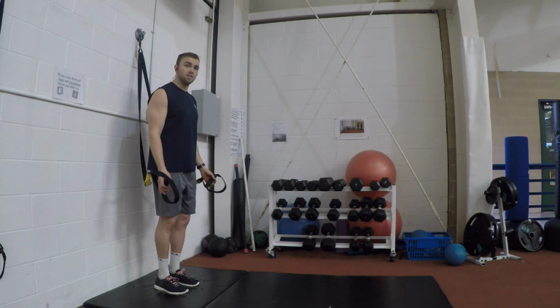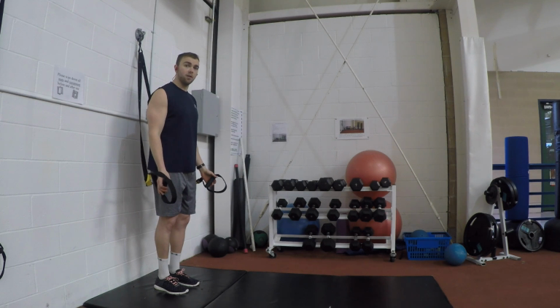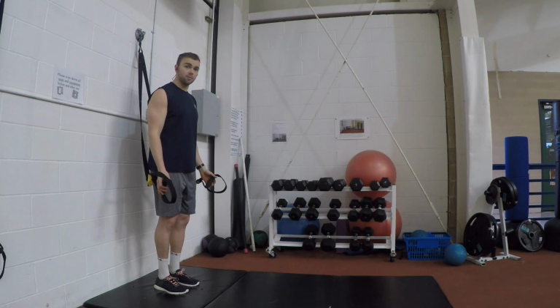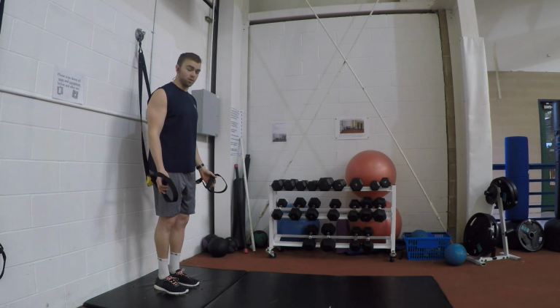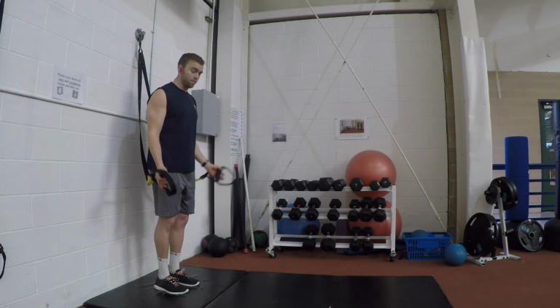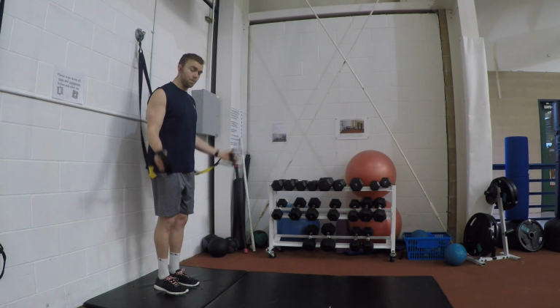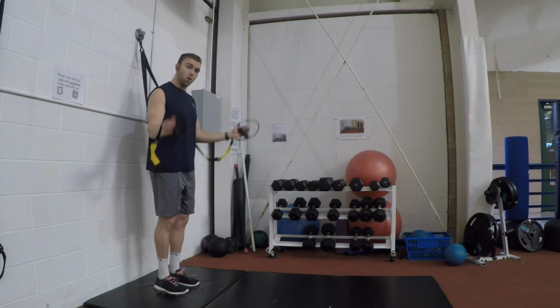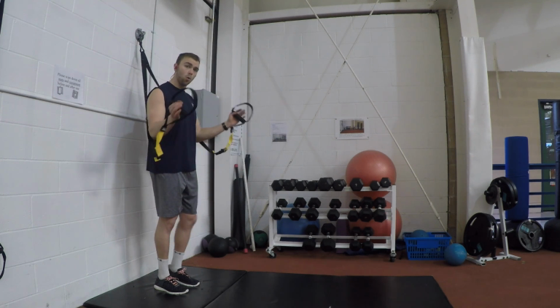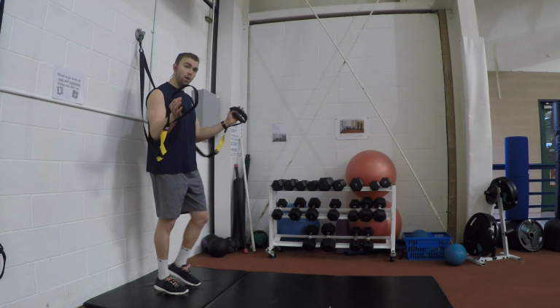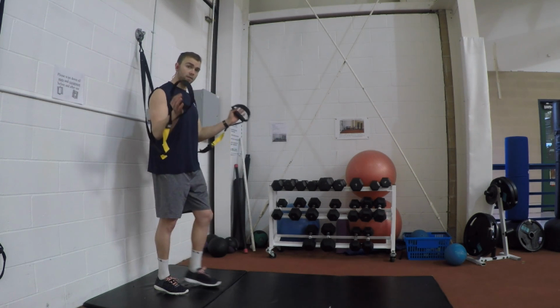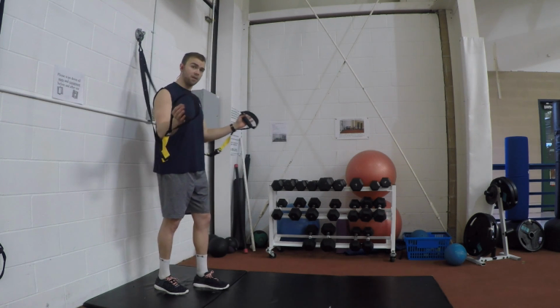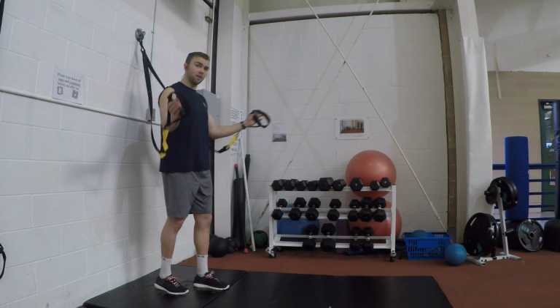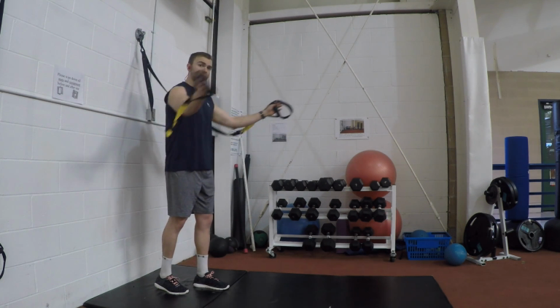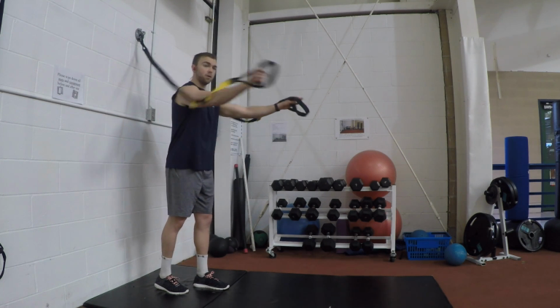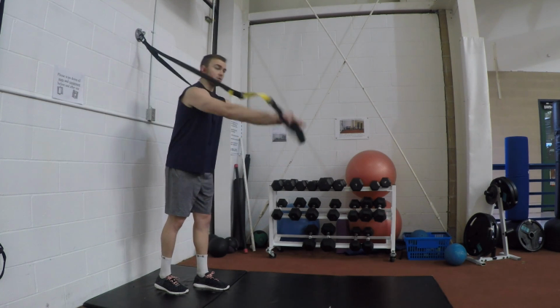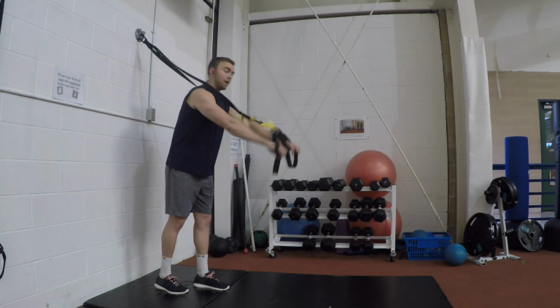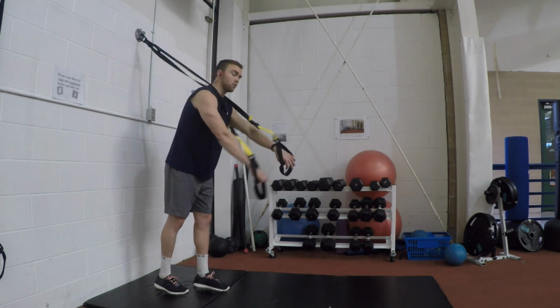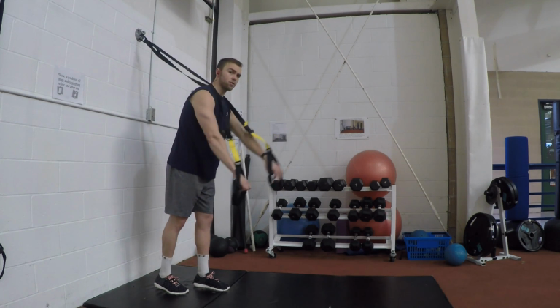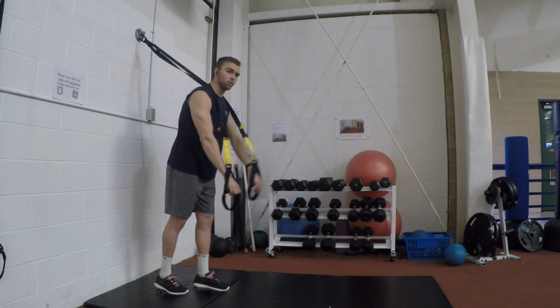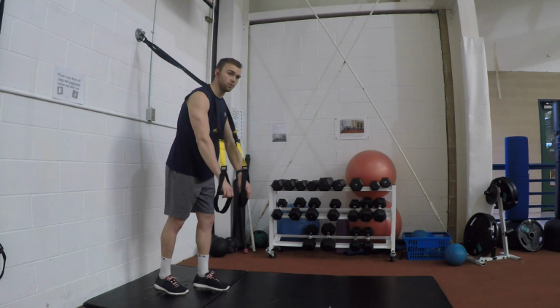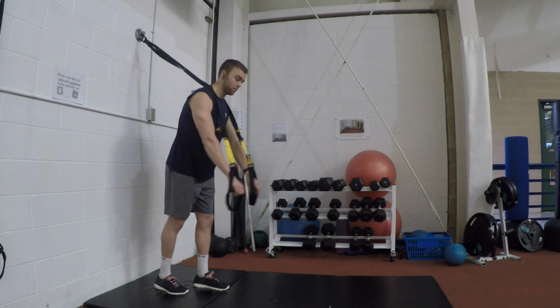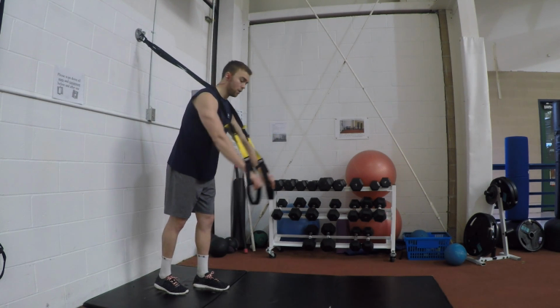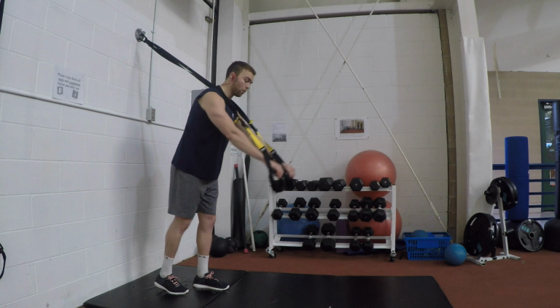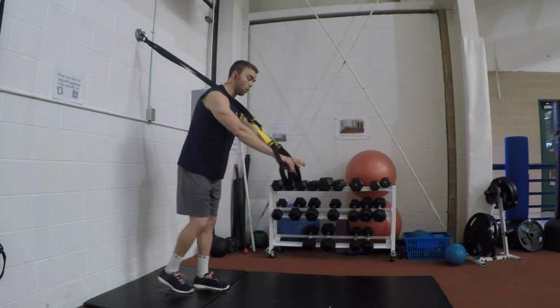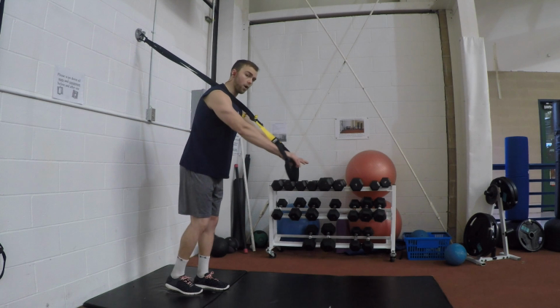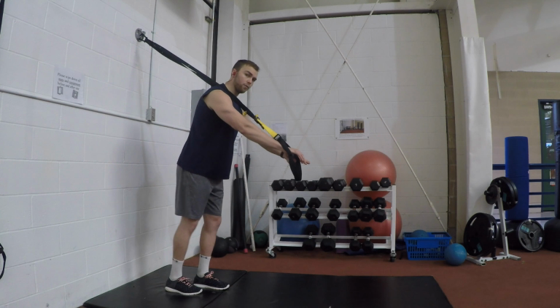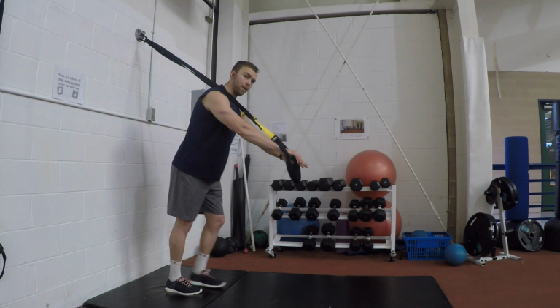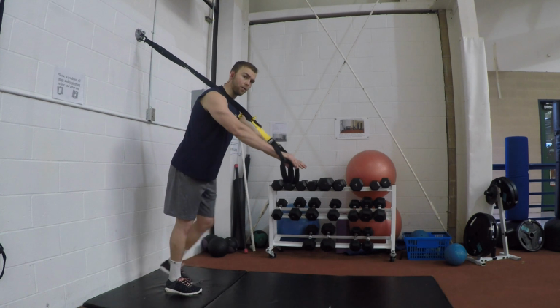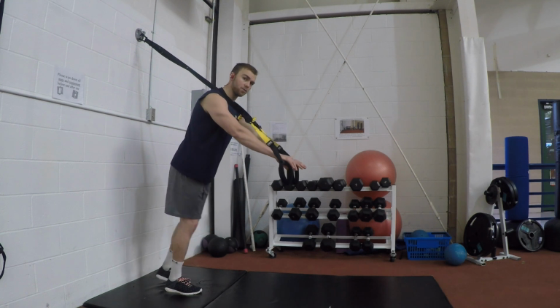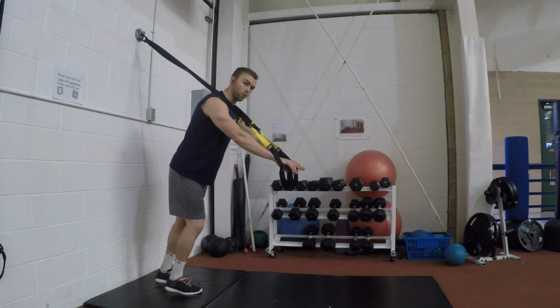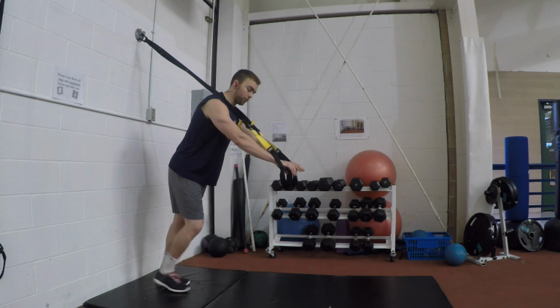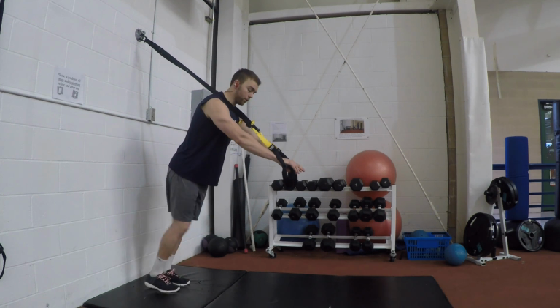TRX push-up. Holding on to the TRX handles, bringing the straps over our shoulders. We're going to walk our feet backwards until we're on our toes.